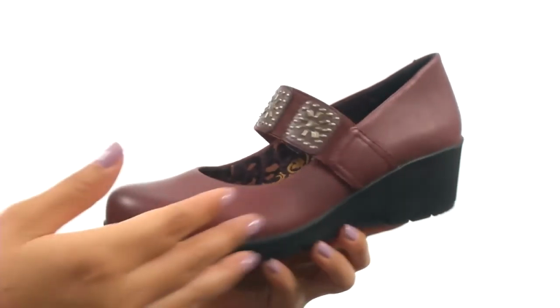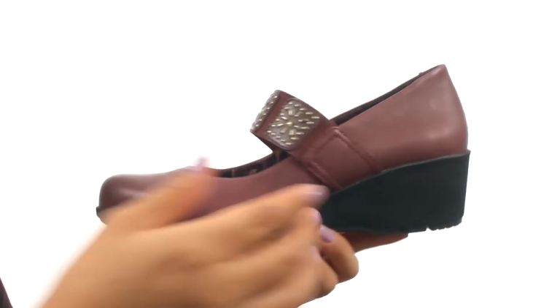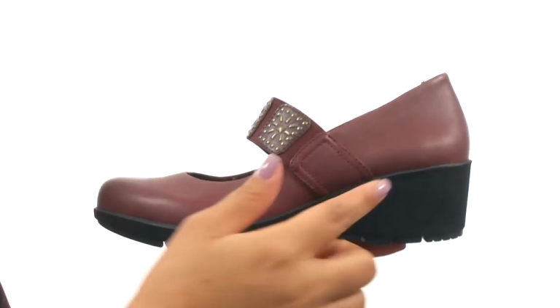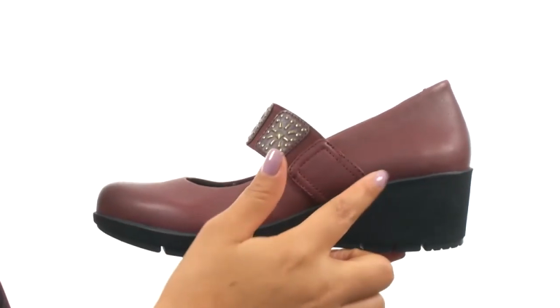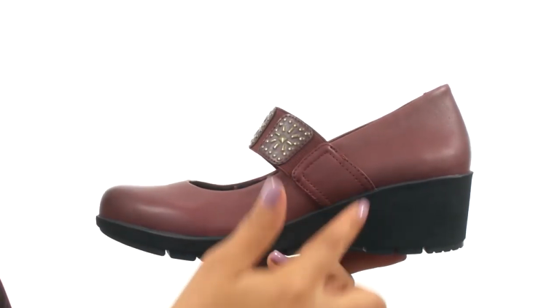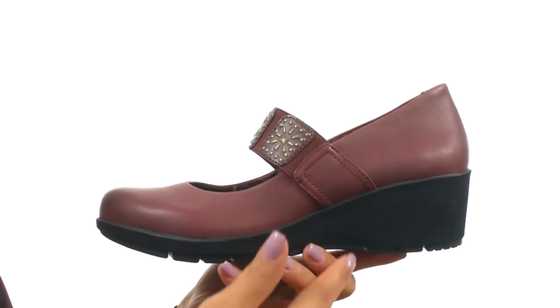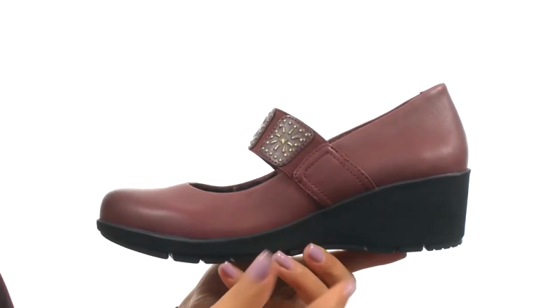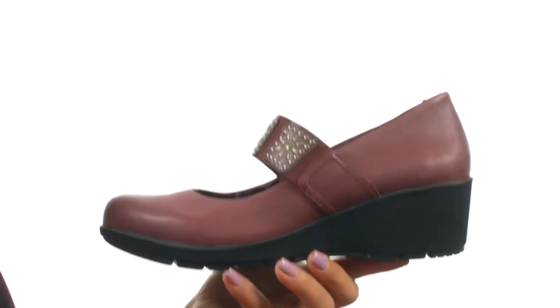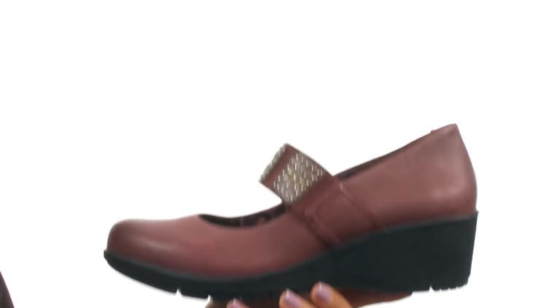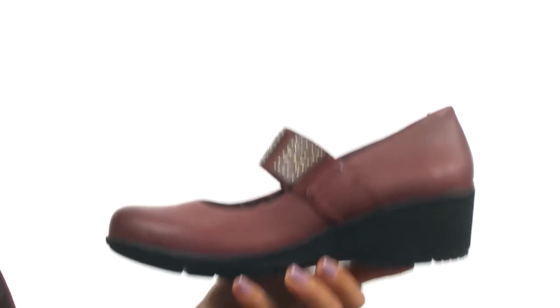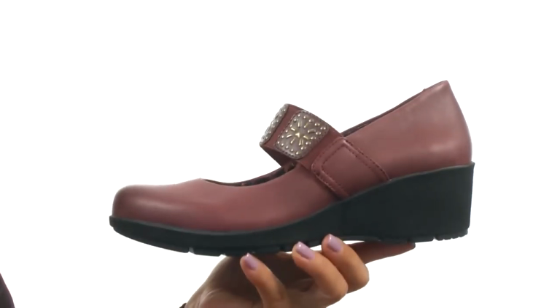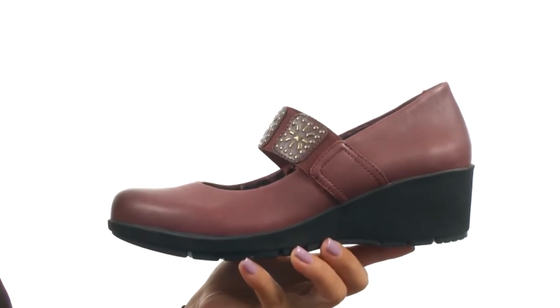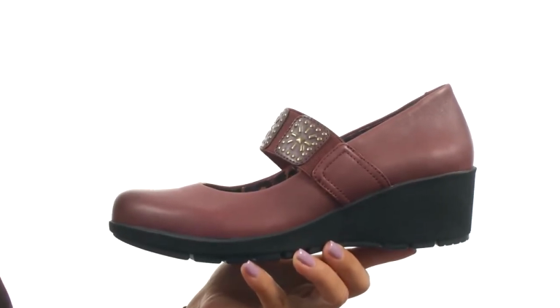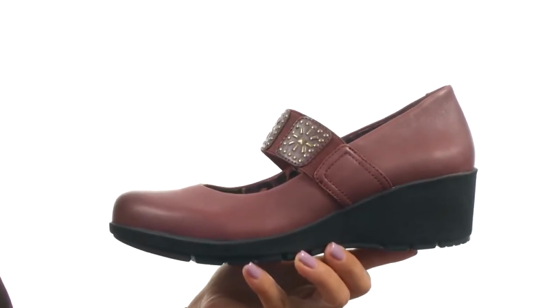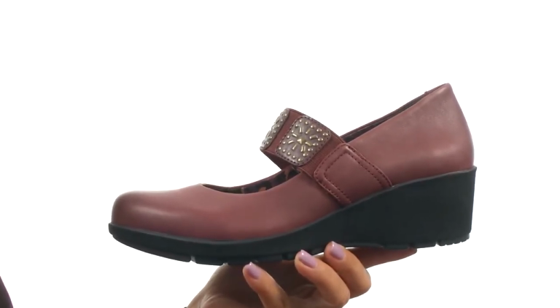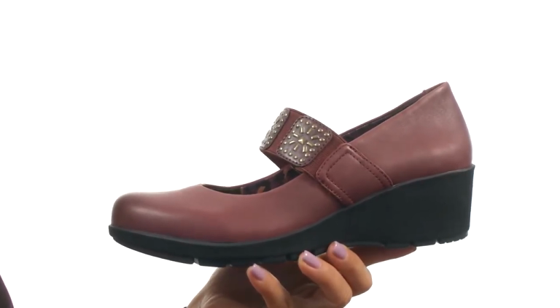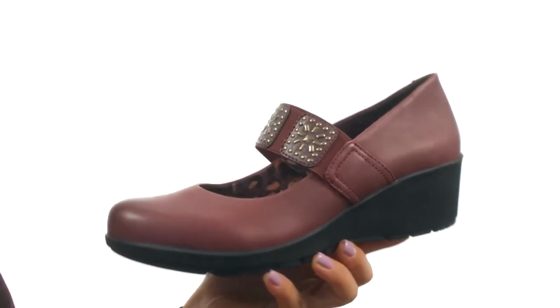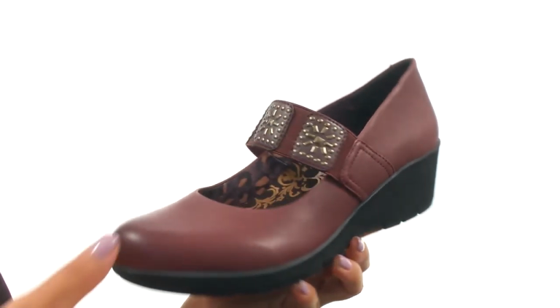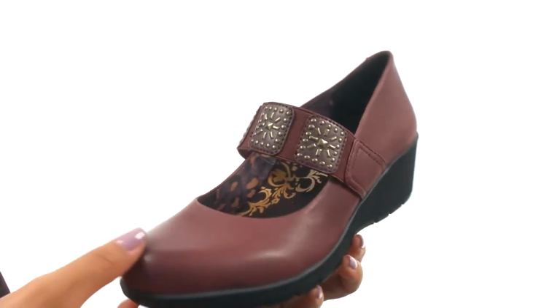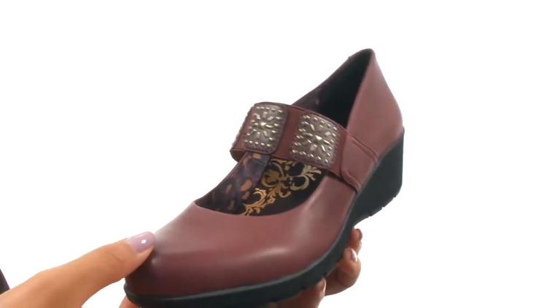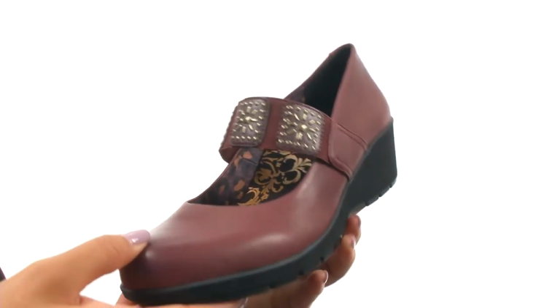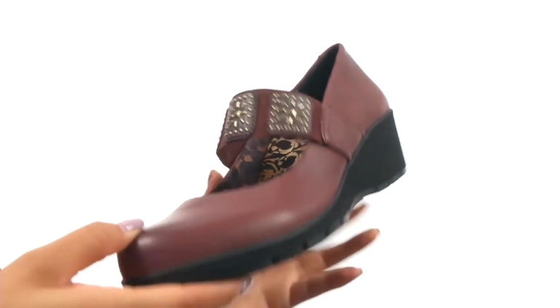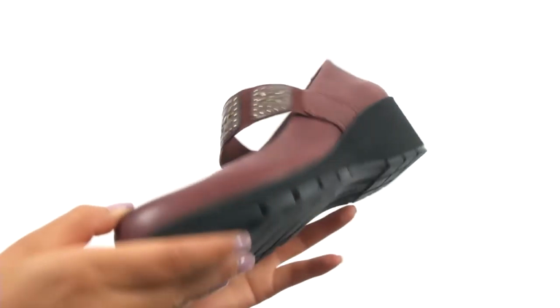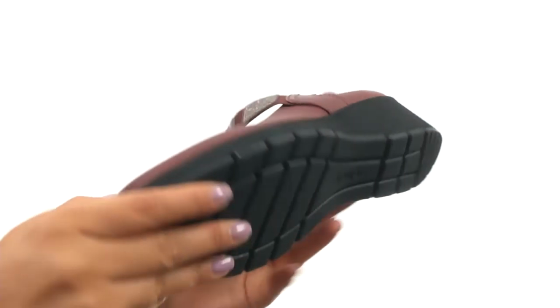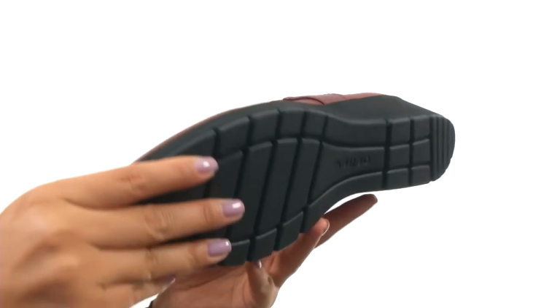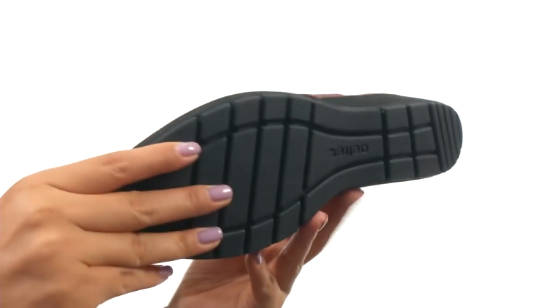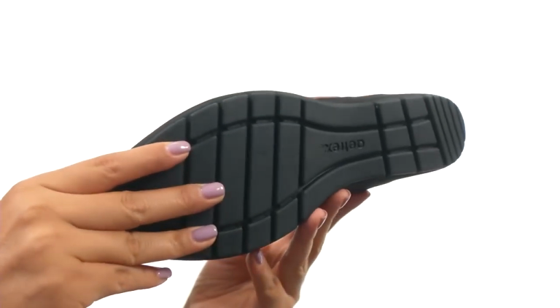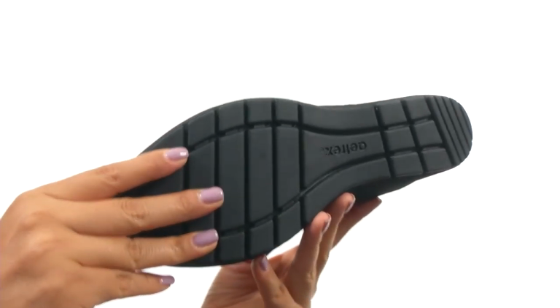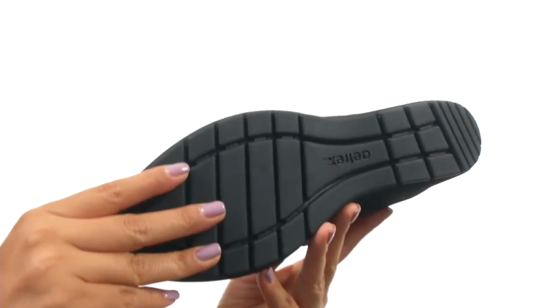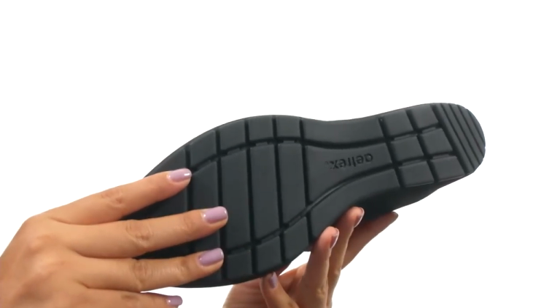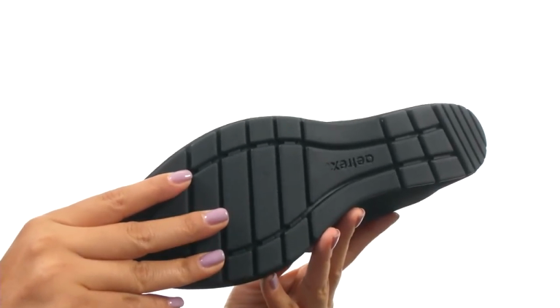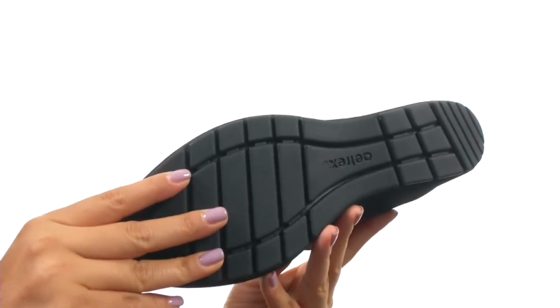There's a nice wedge heel for an extra boost in height. Down at the bottom, there's a durable rubber outsole.